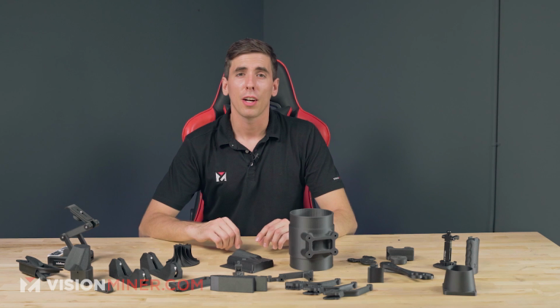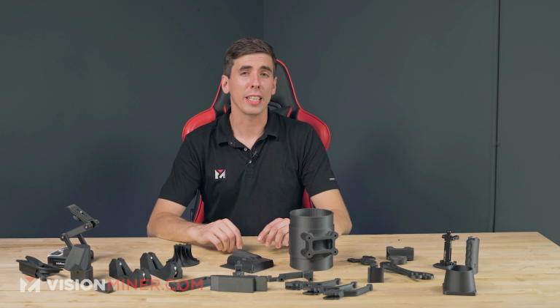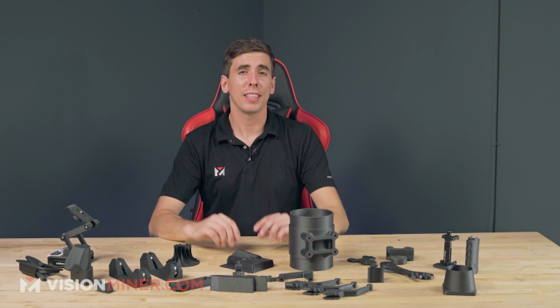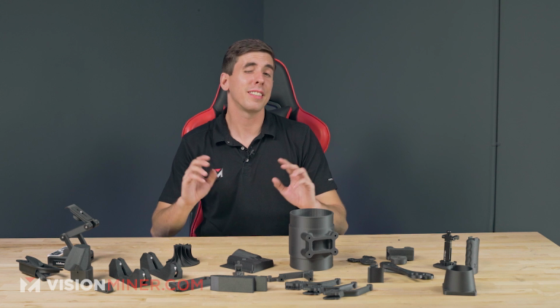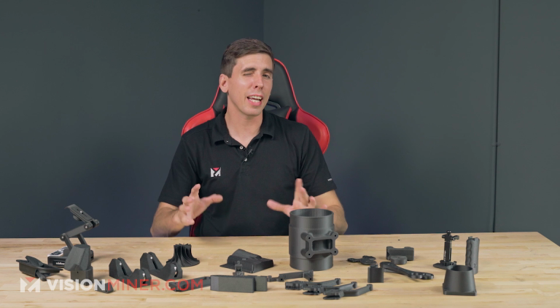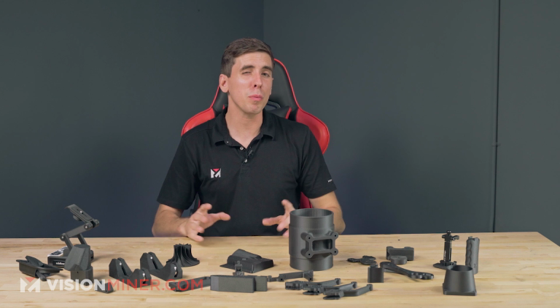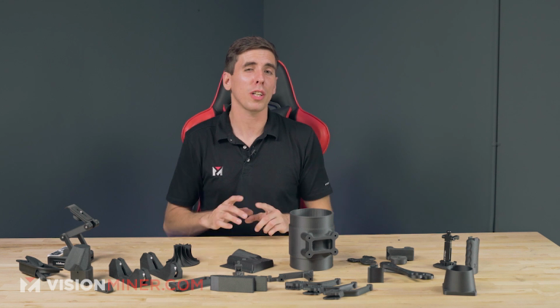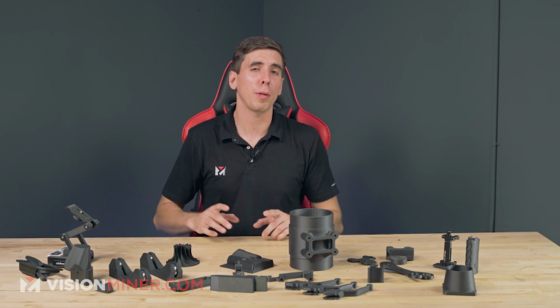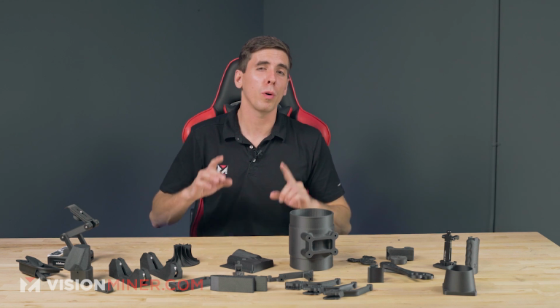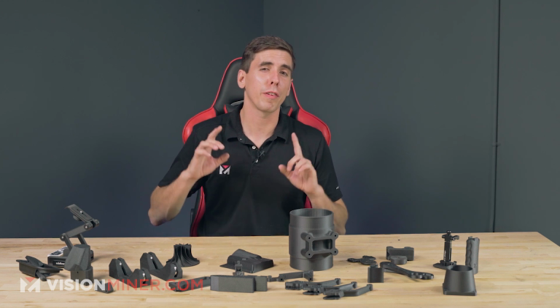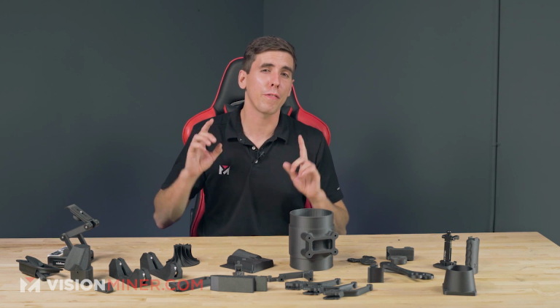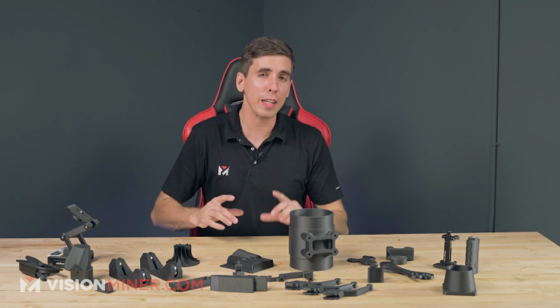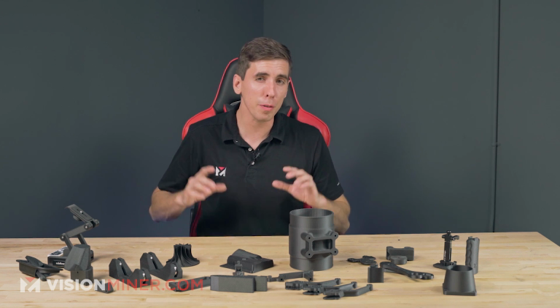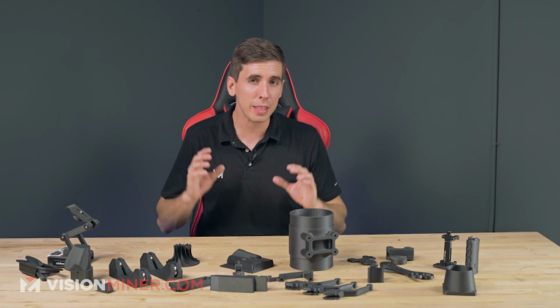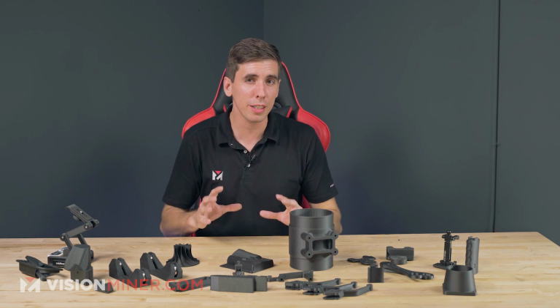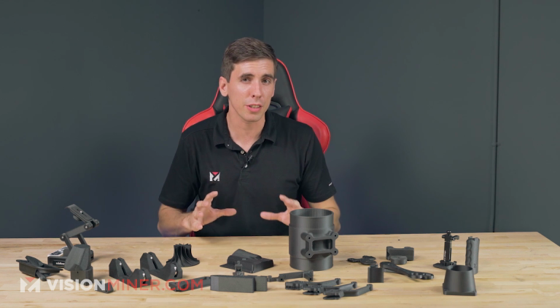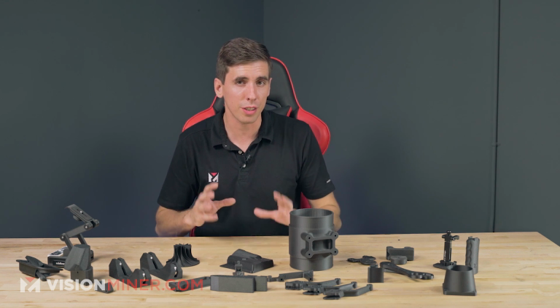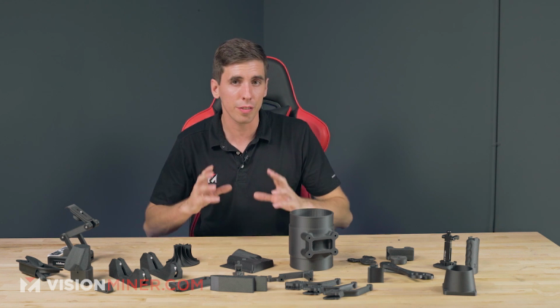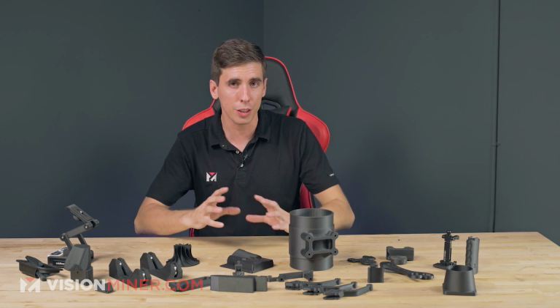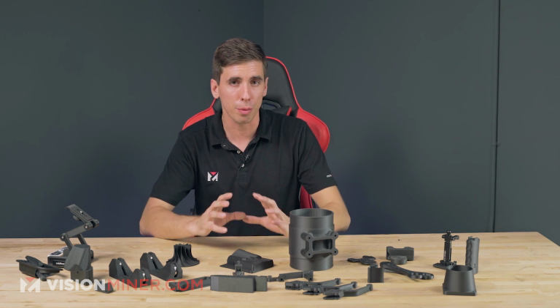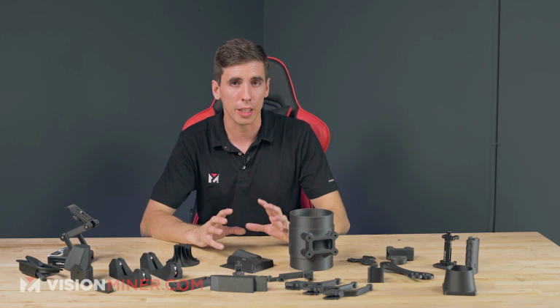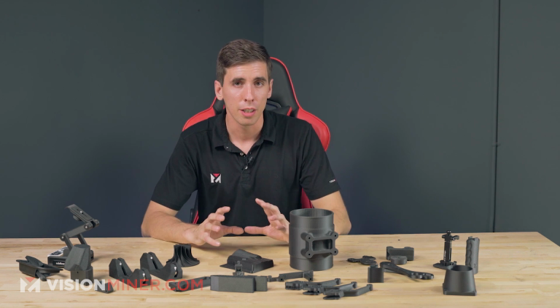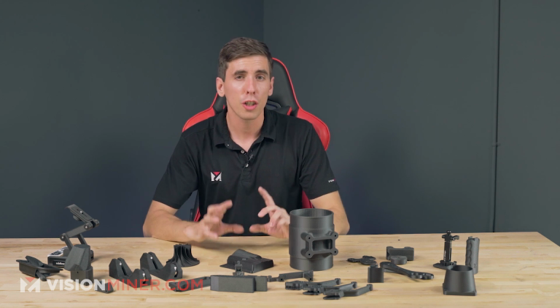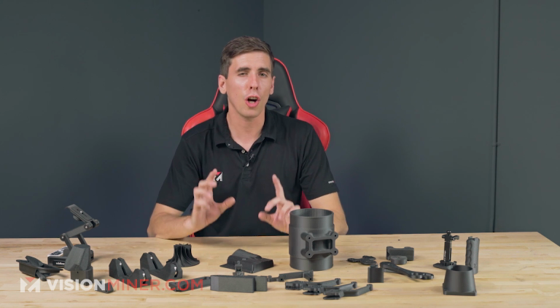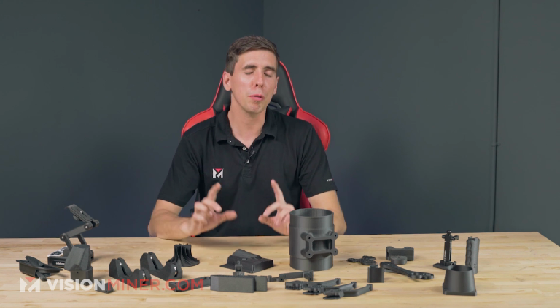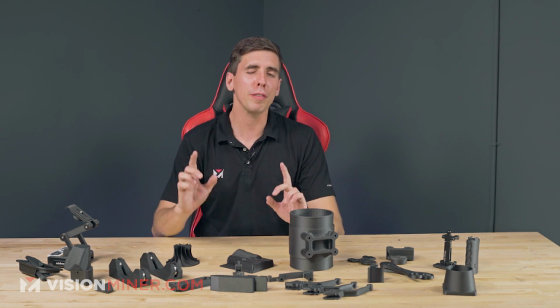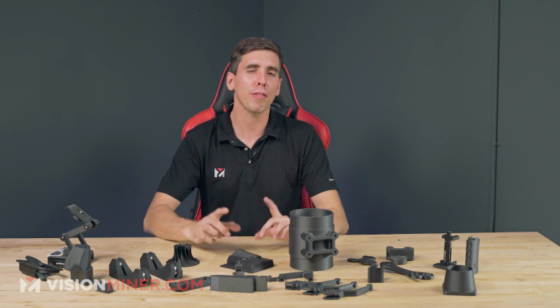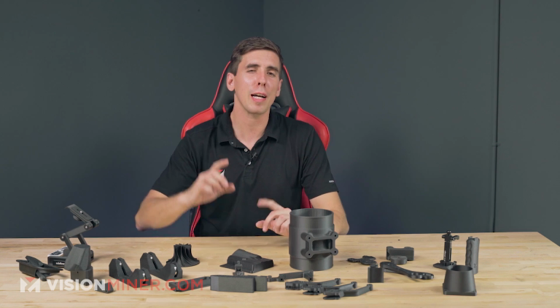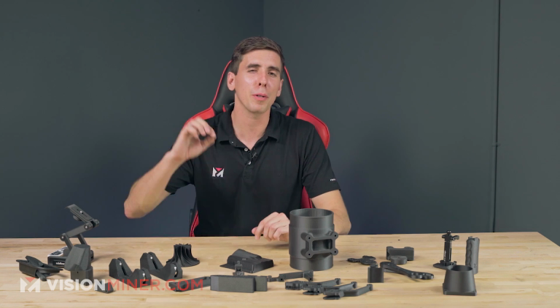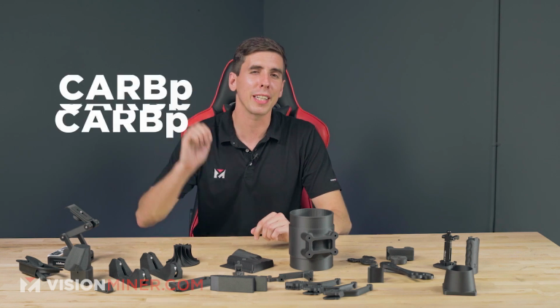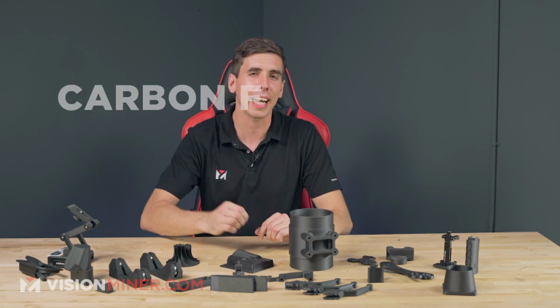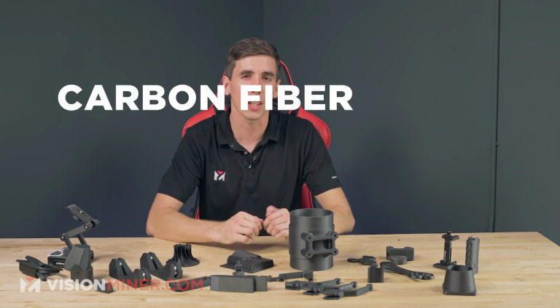All right, guys, today we're talking about one of our favorite materials here at Vision Miner: carbon fiber nylon.